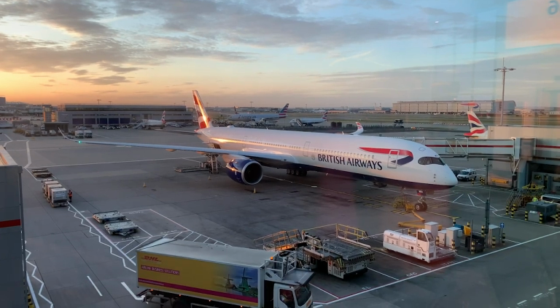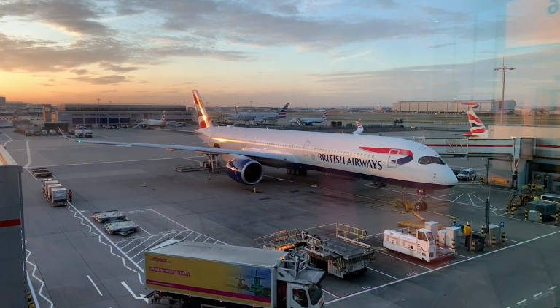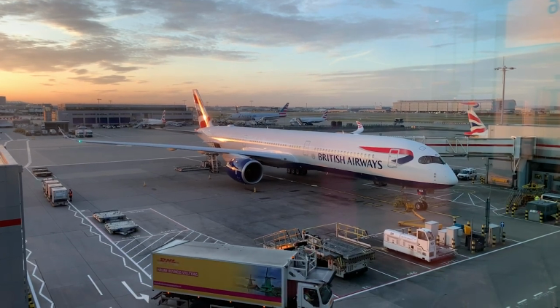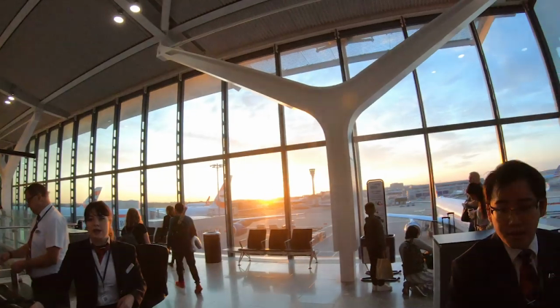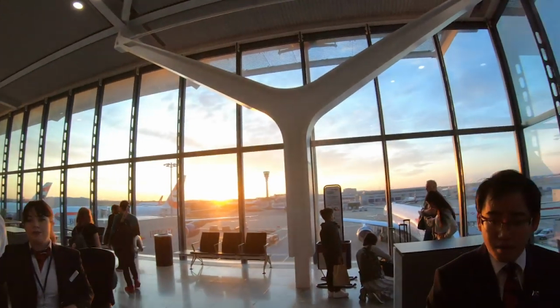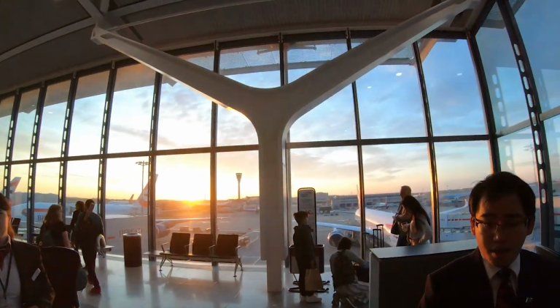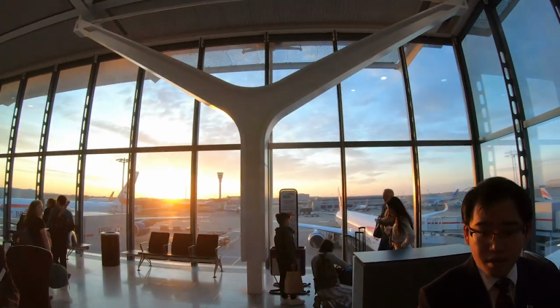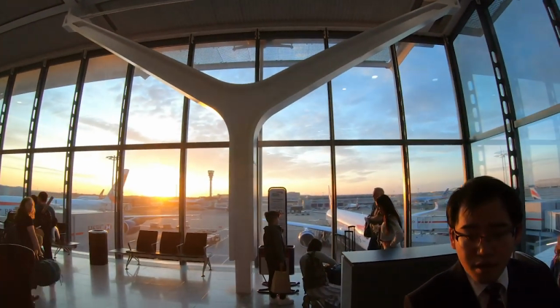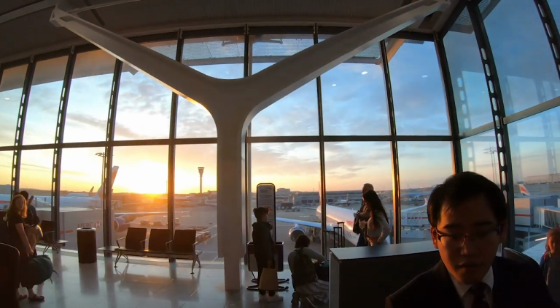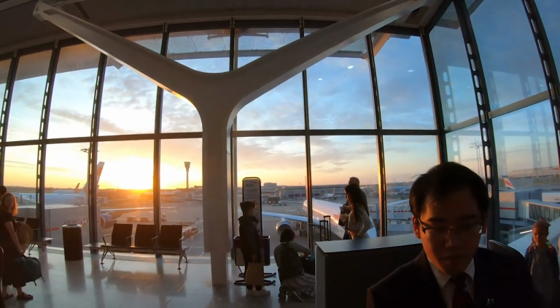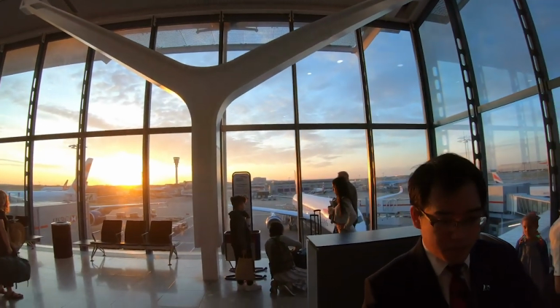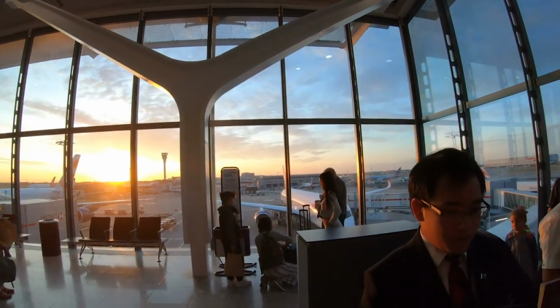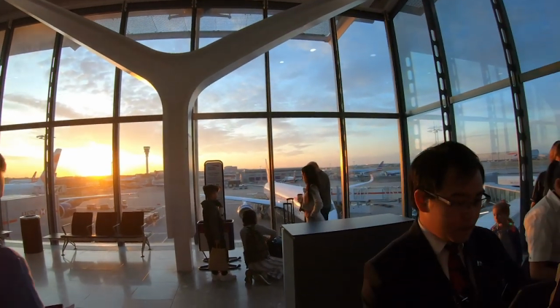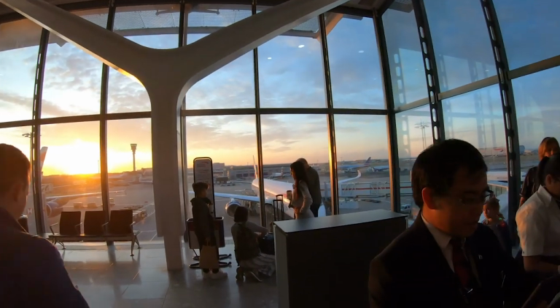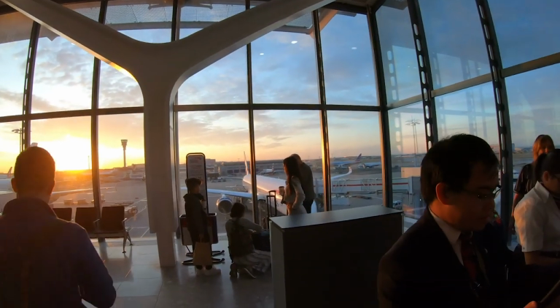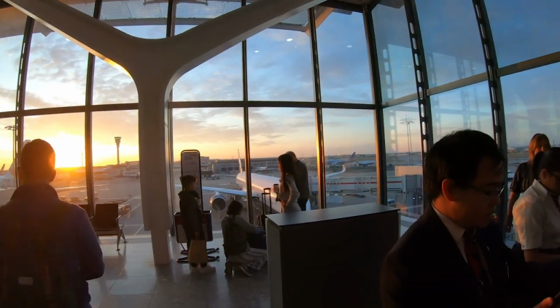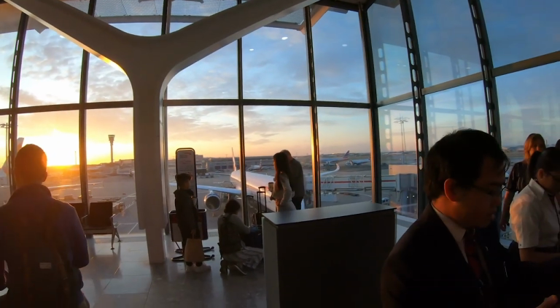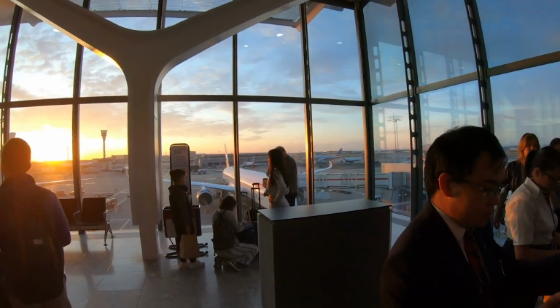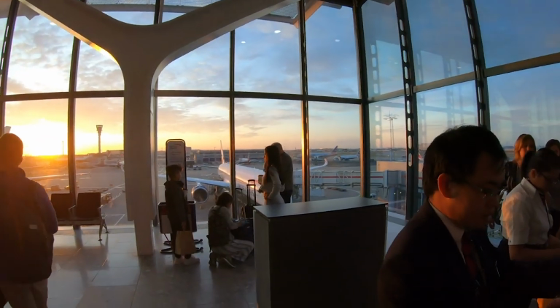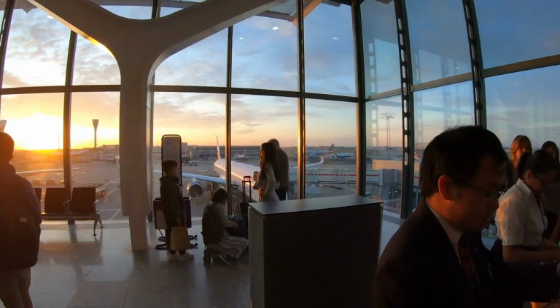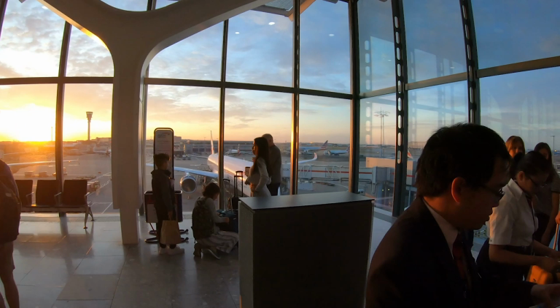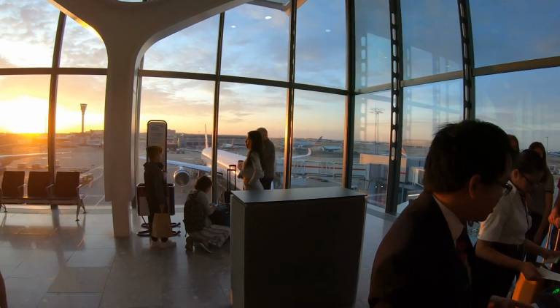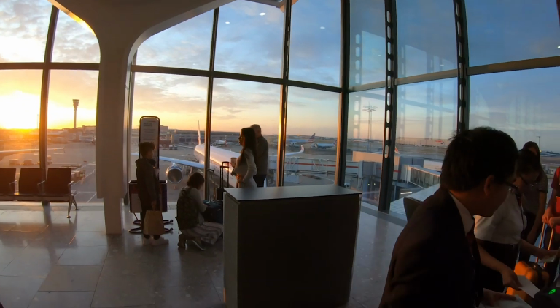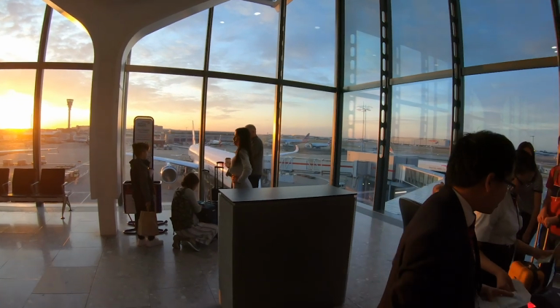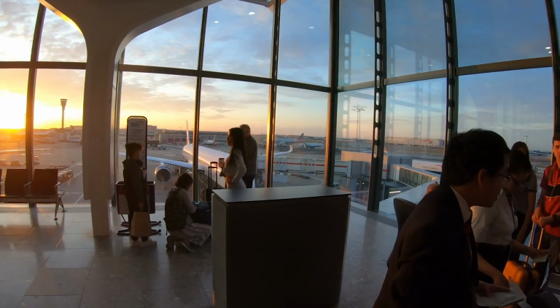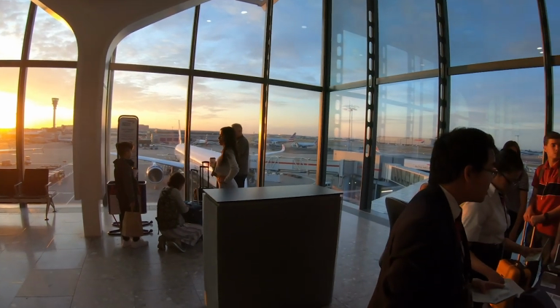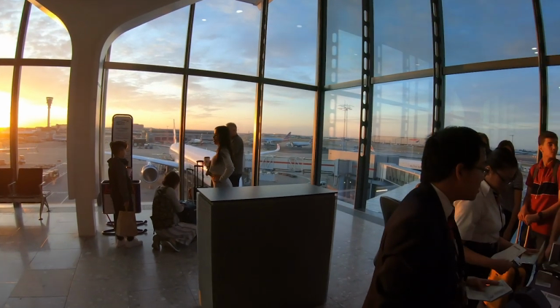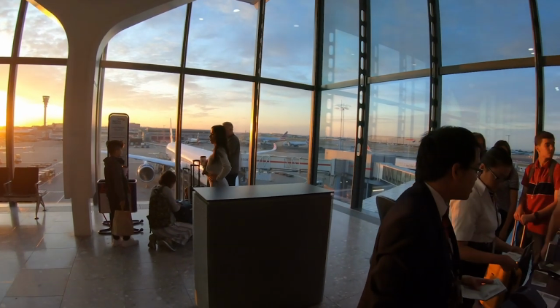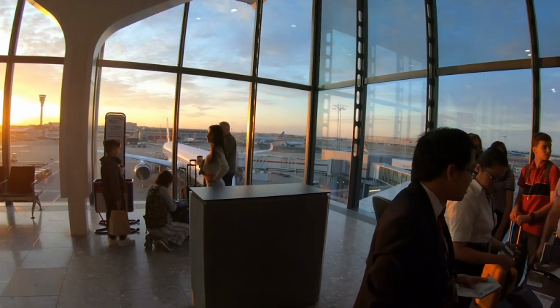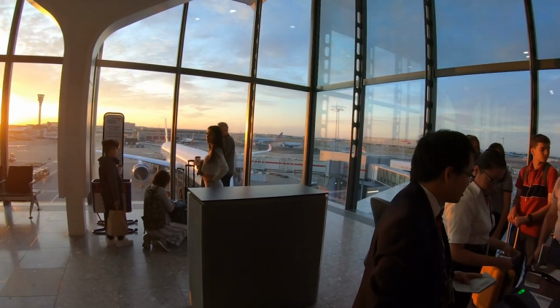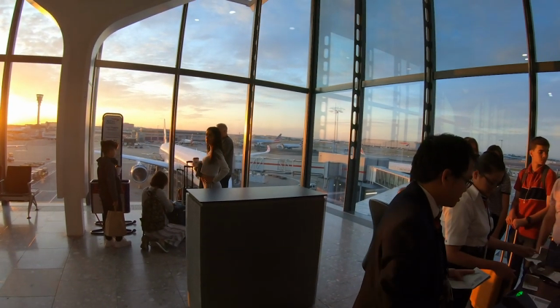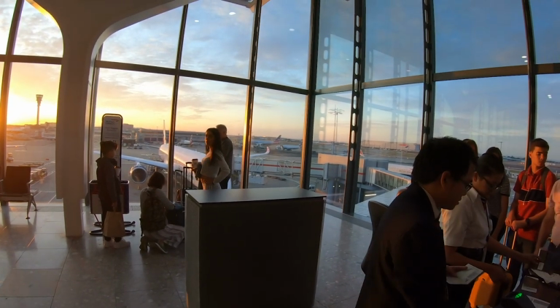The flight was already on final call by the time I made it to the gate, so I headed straight down the jet bridge onto the brand new aircraft.